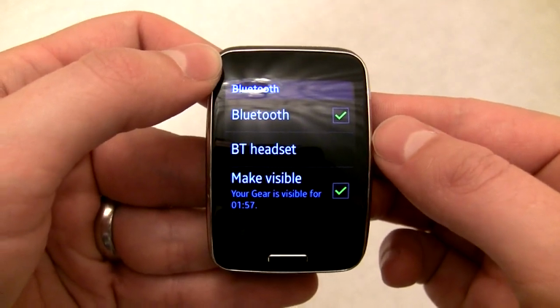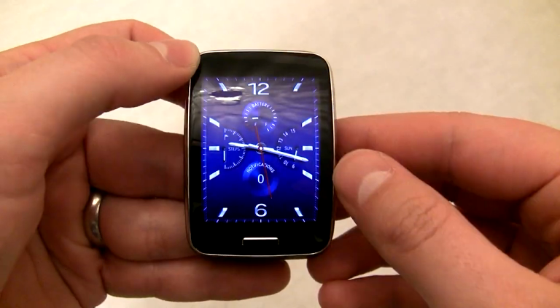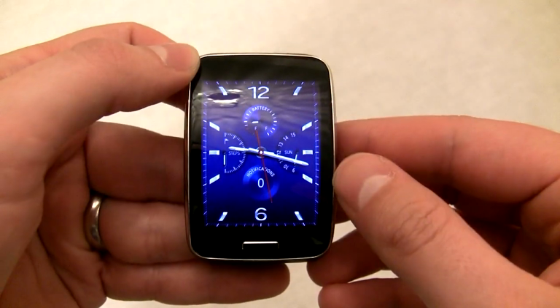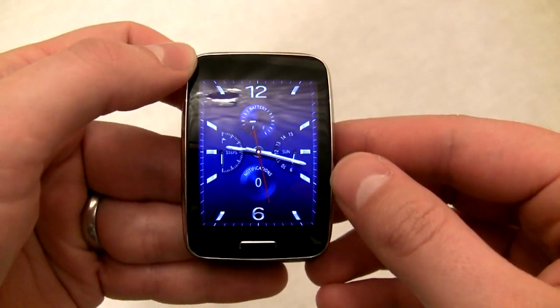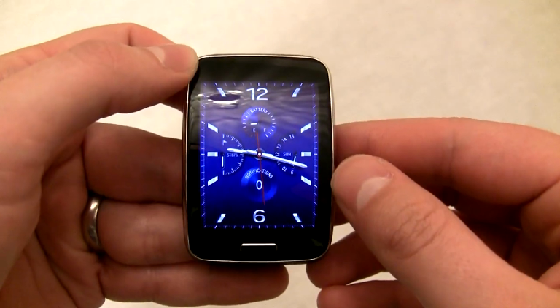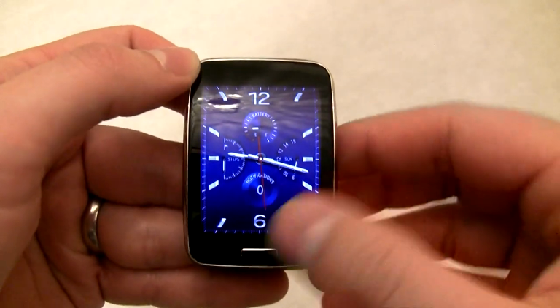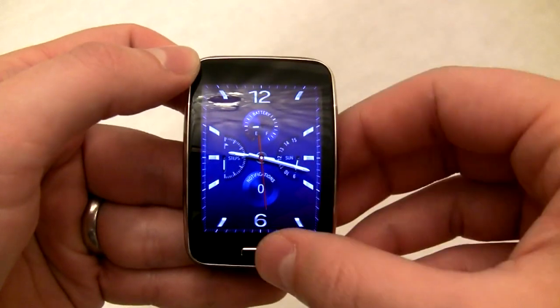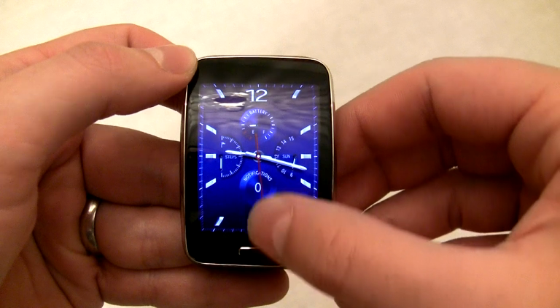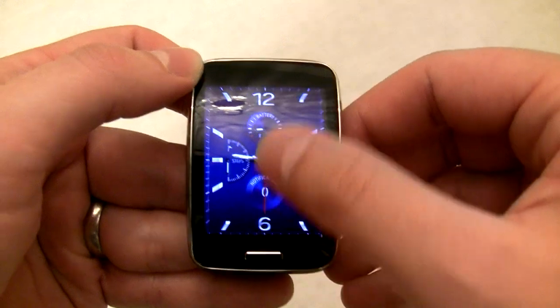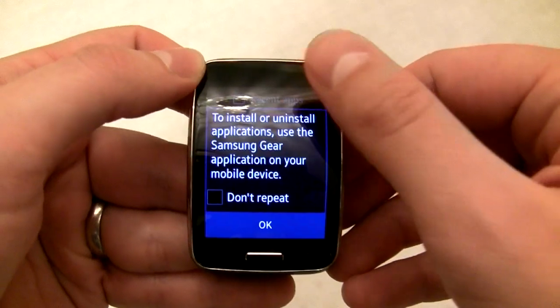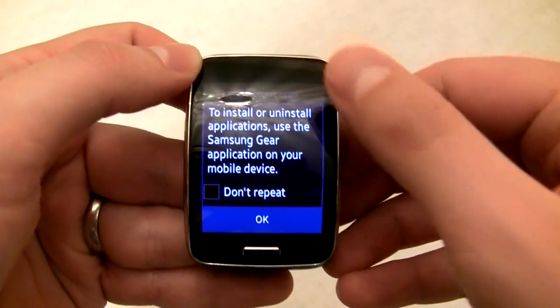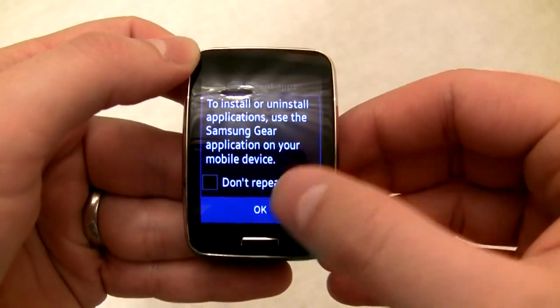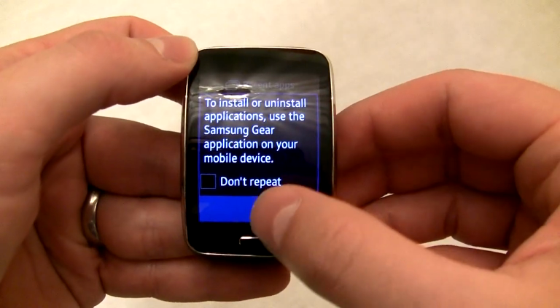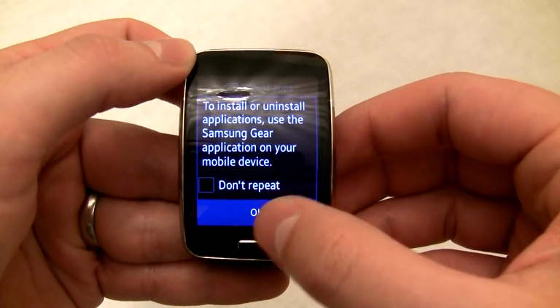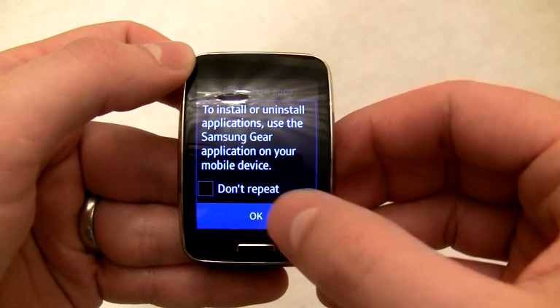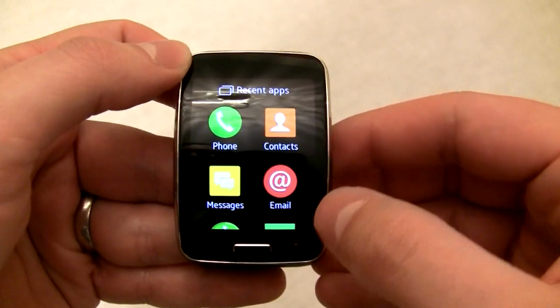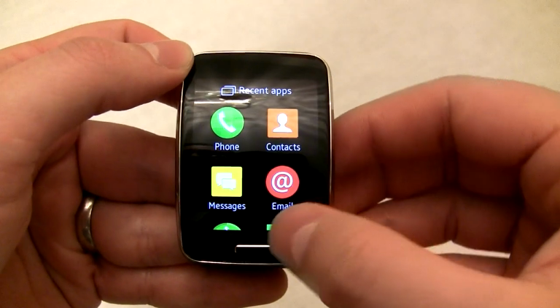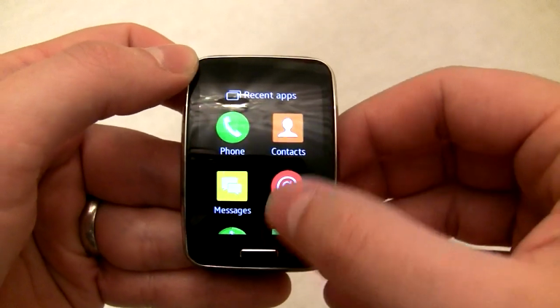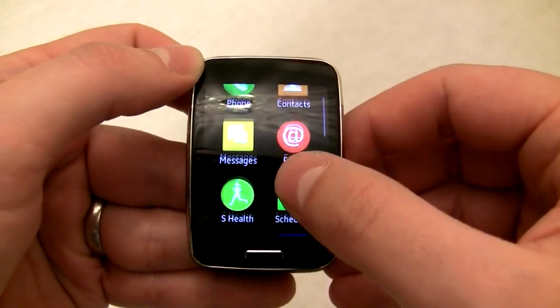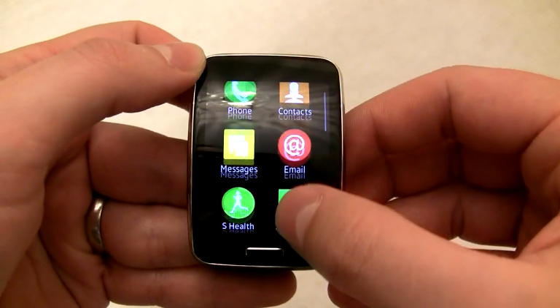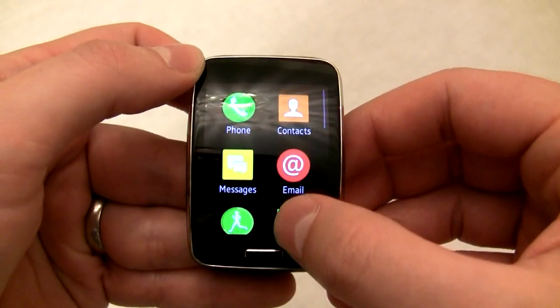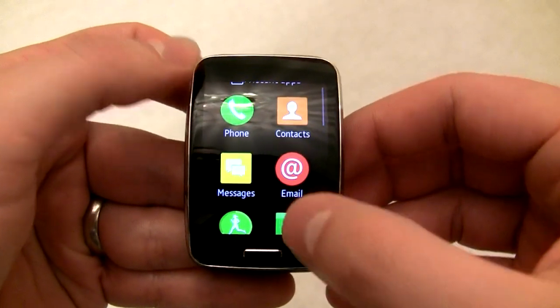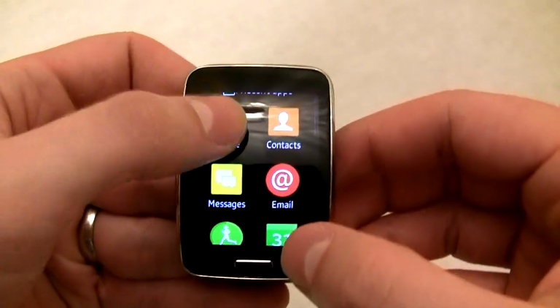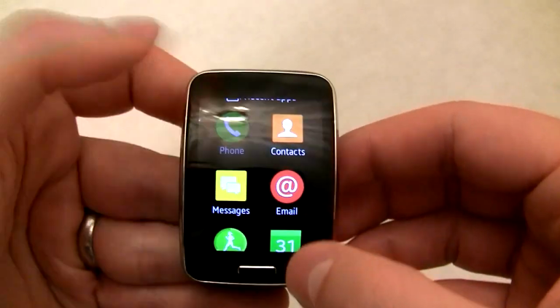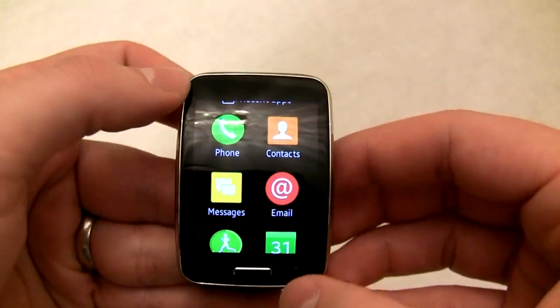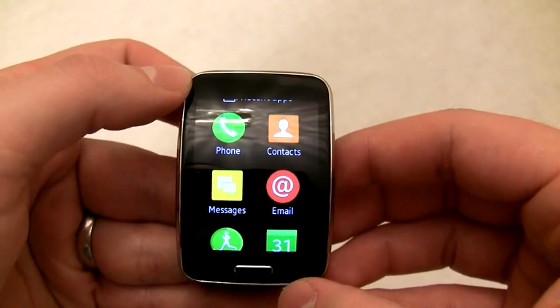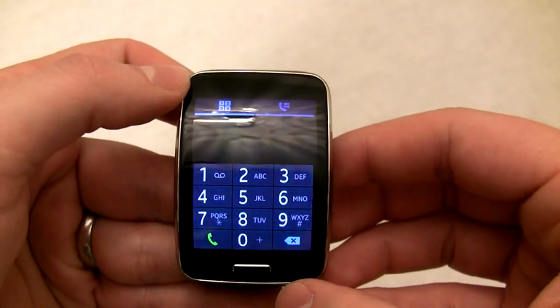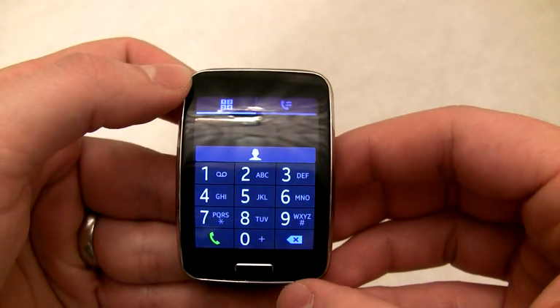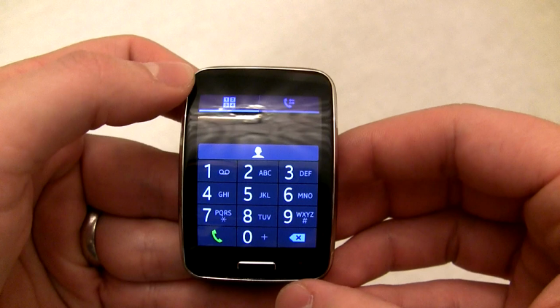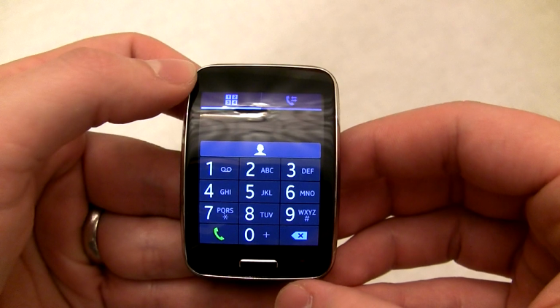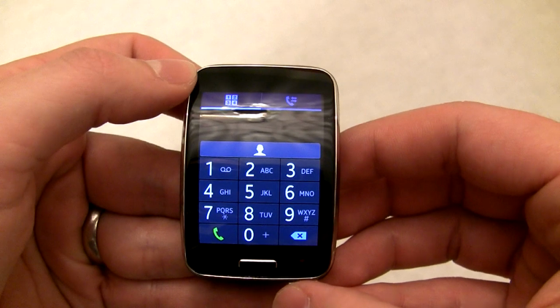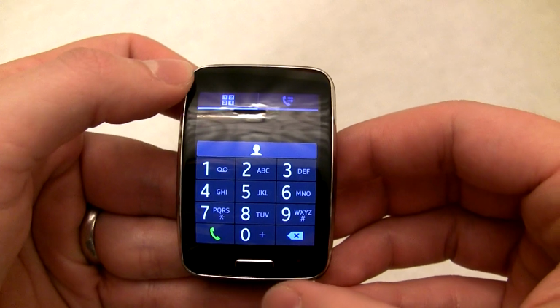I don't have a non-Samsung smartphone to test this with at the moment, but when I get my hands on one, I'll be sure to let you know what you can and can't do with non-Samsung smartphones.